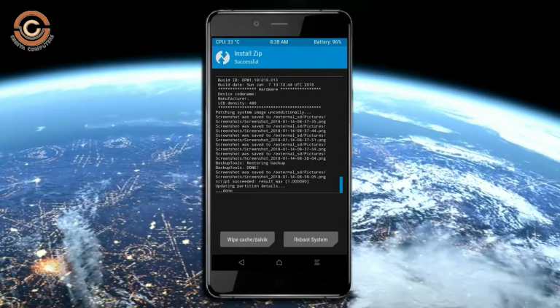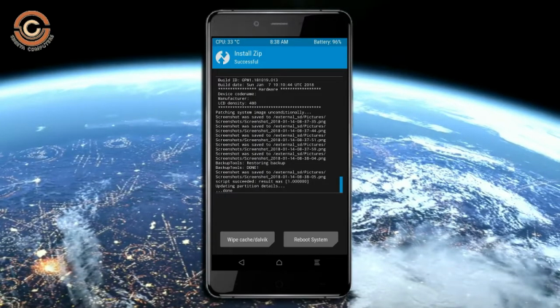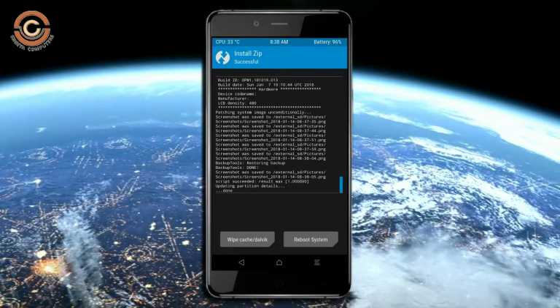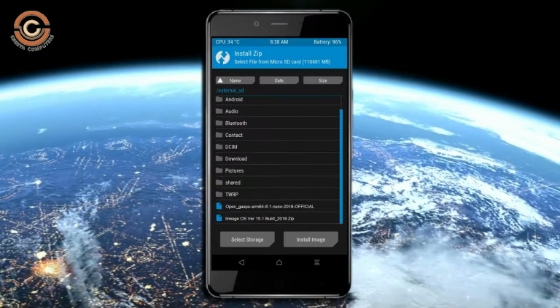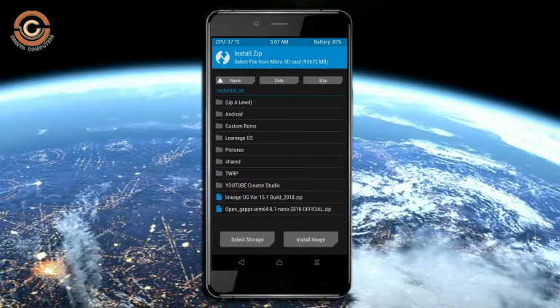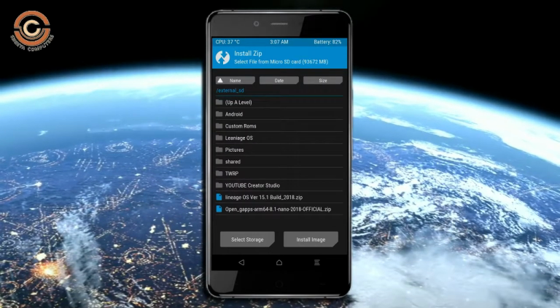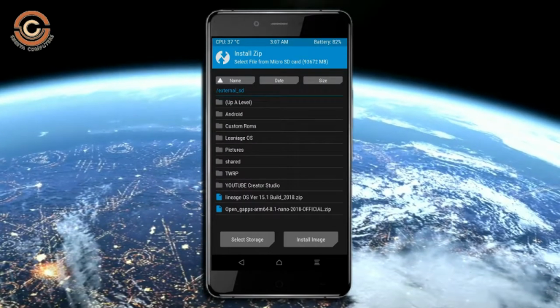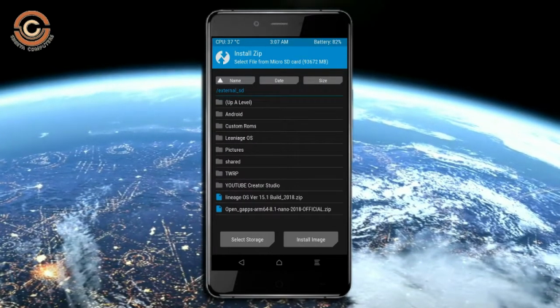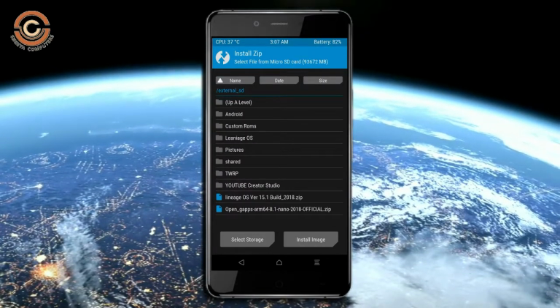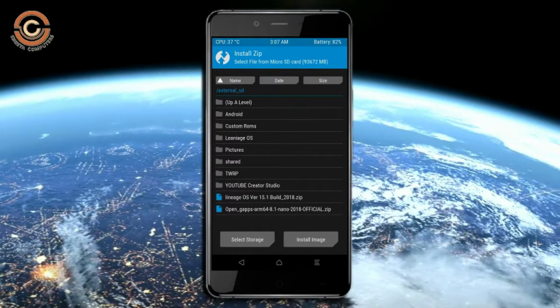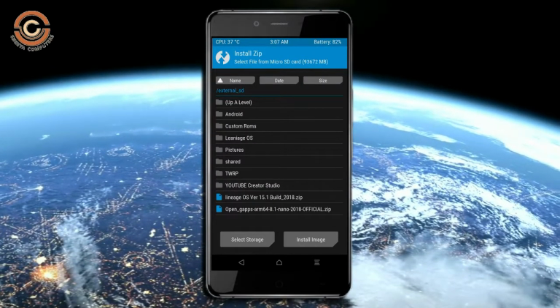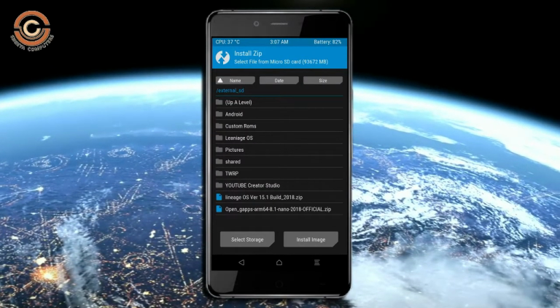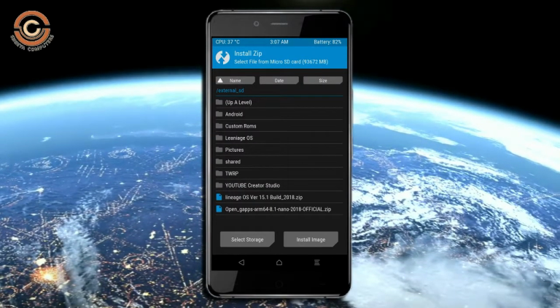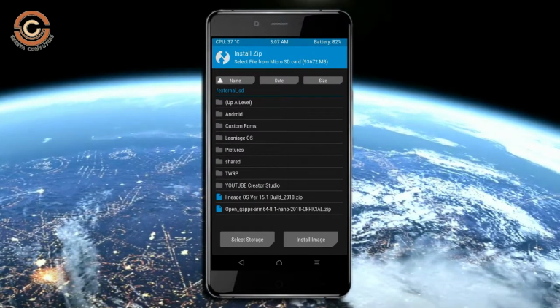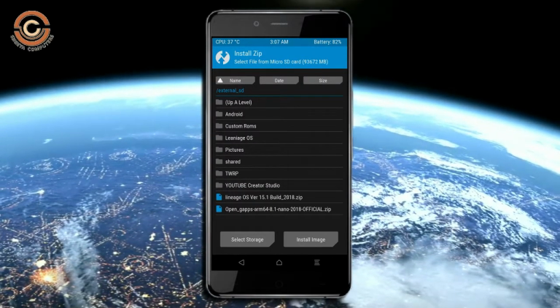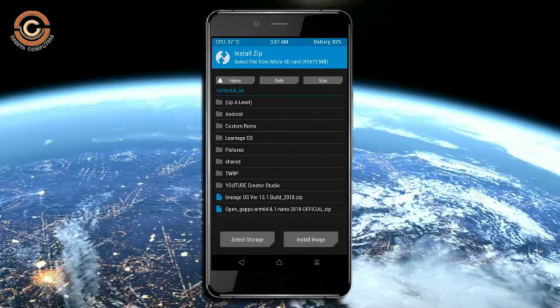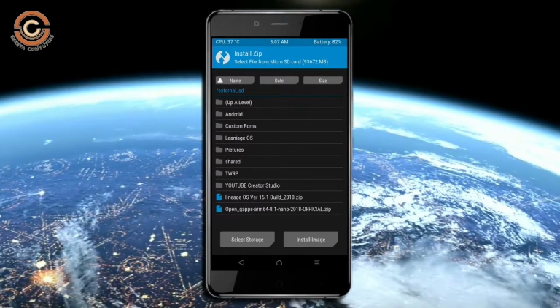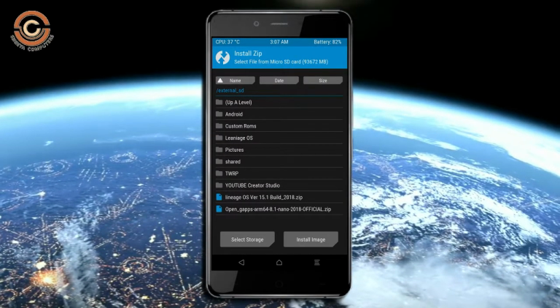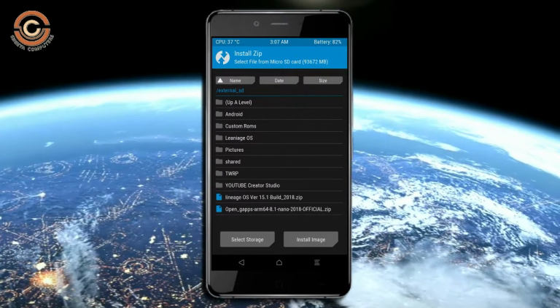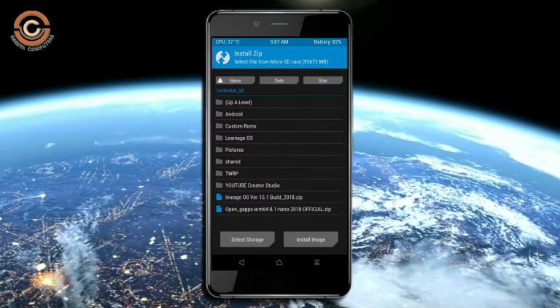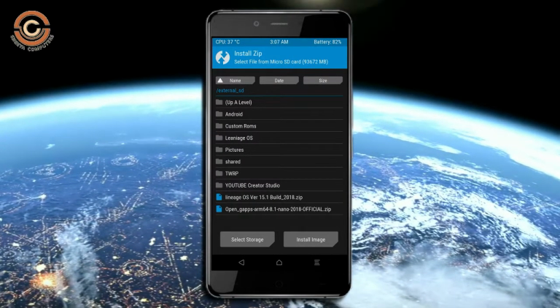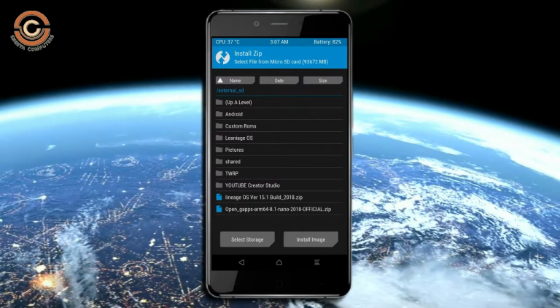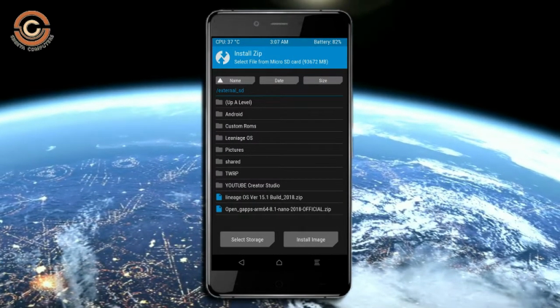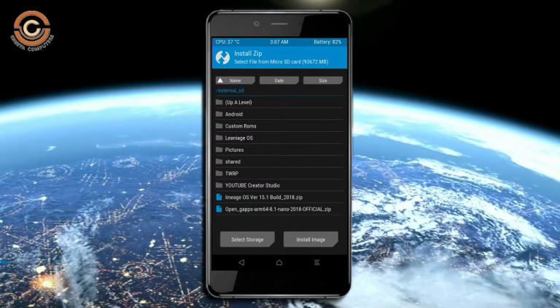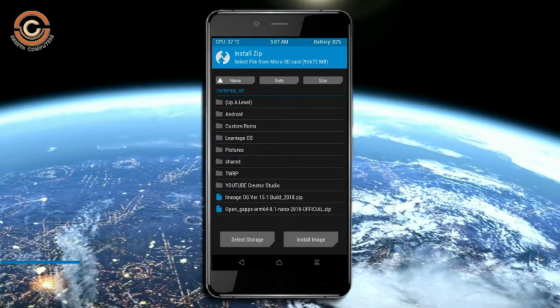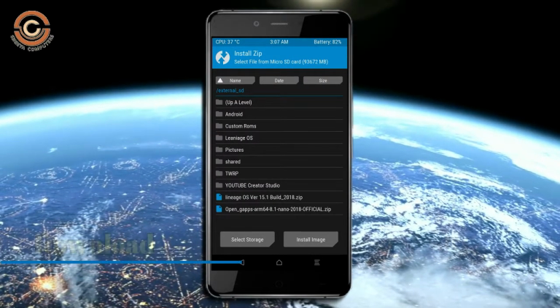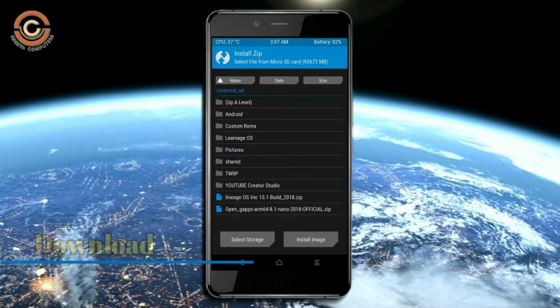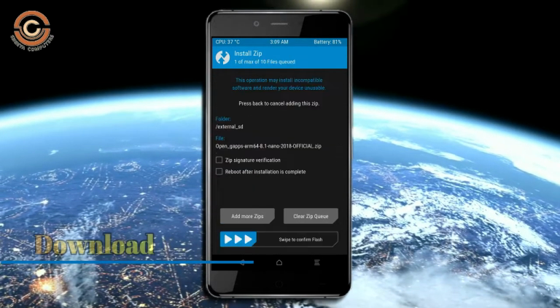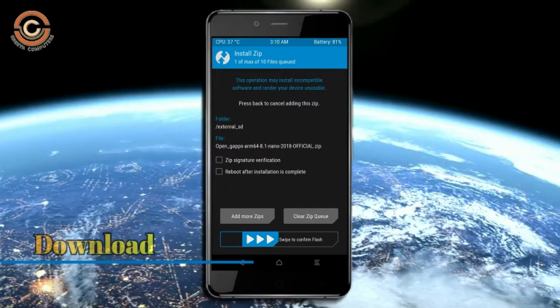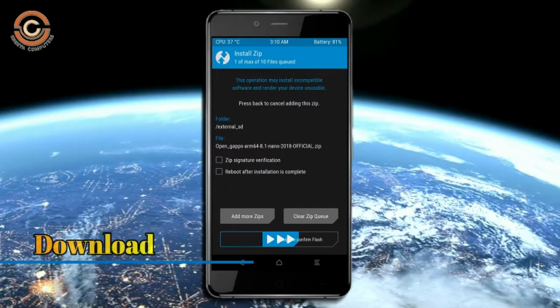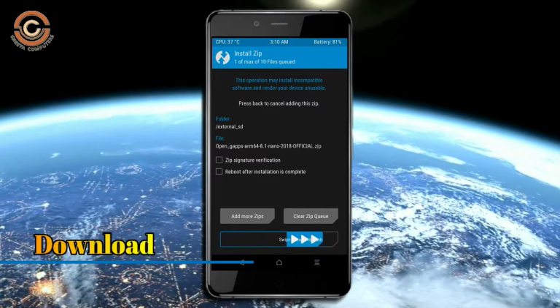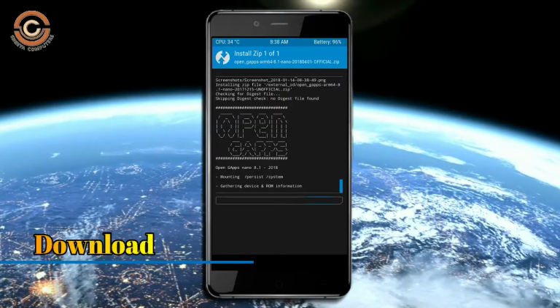Click on back option. Select the GApps. After selecting these, swipe right to install.